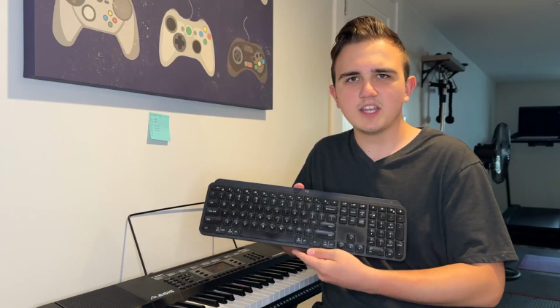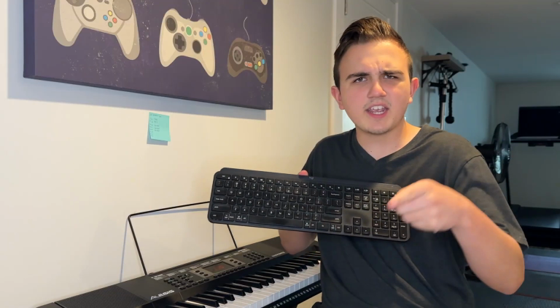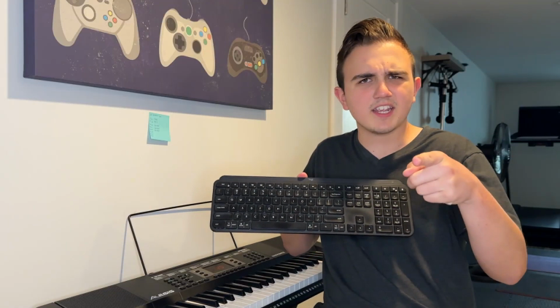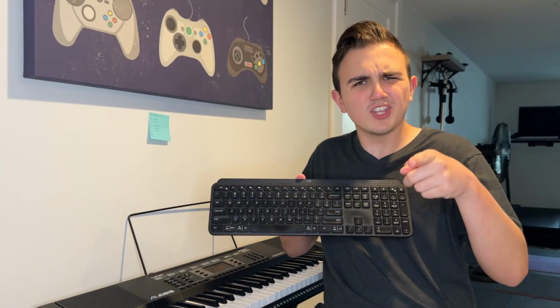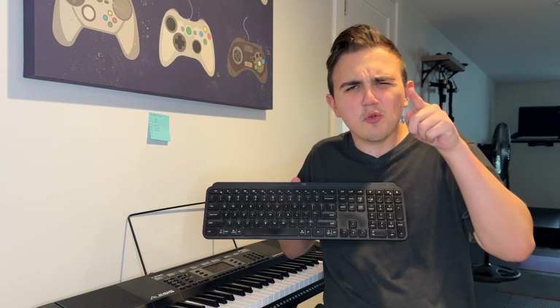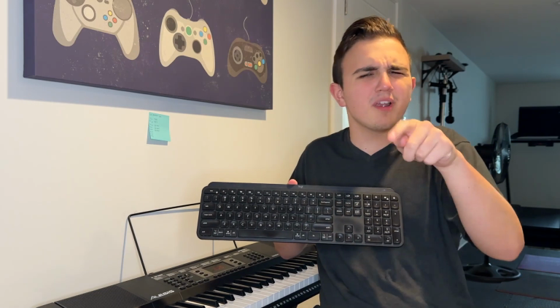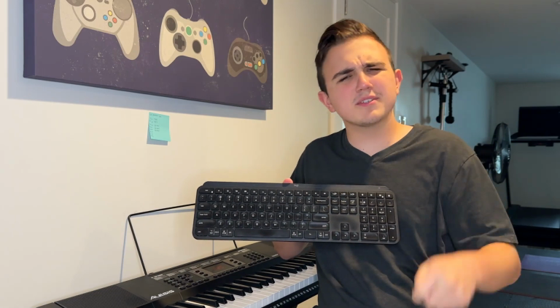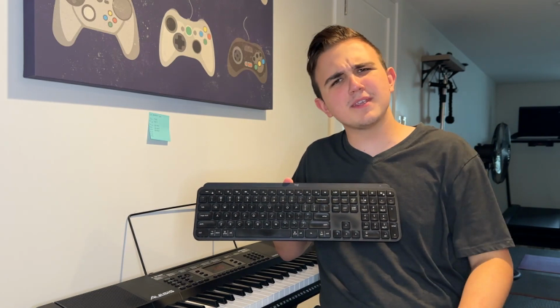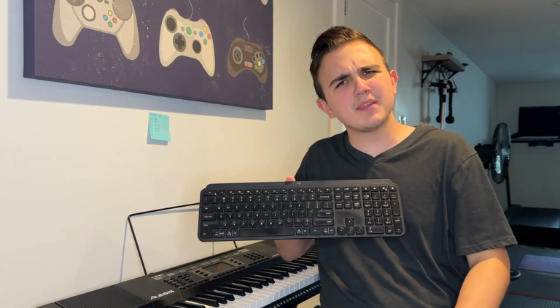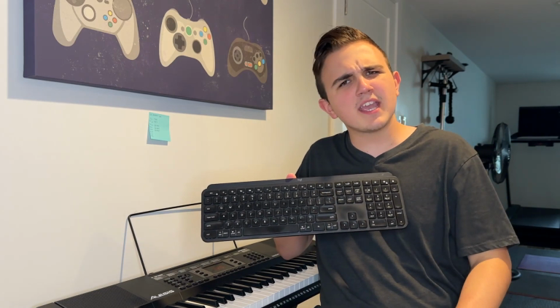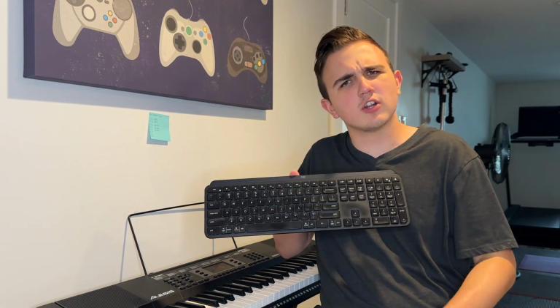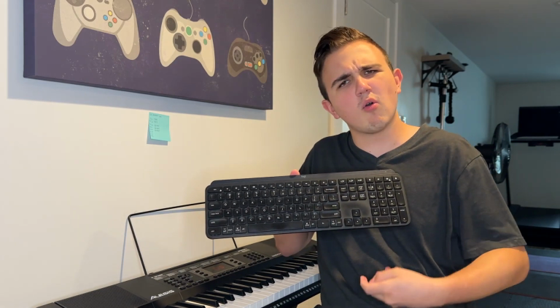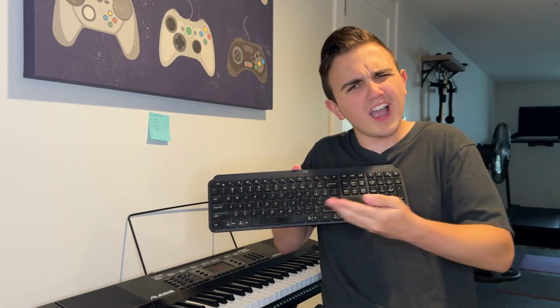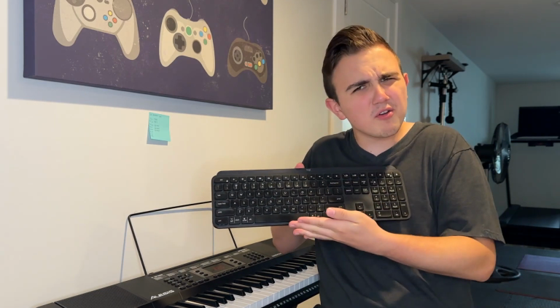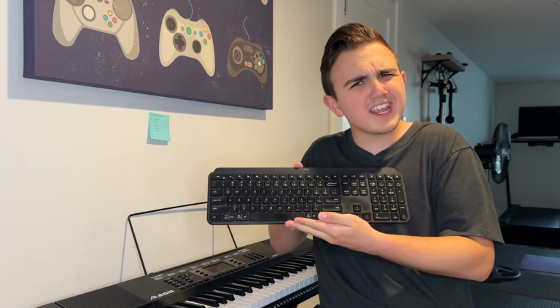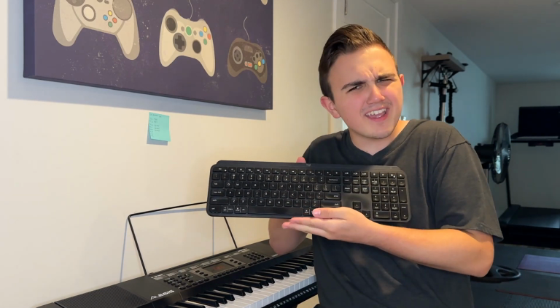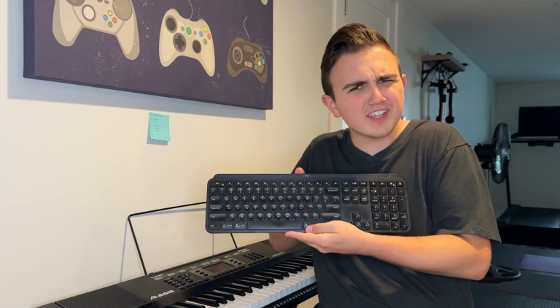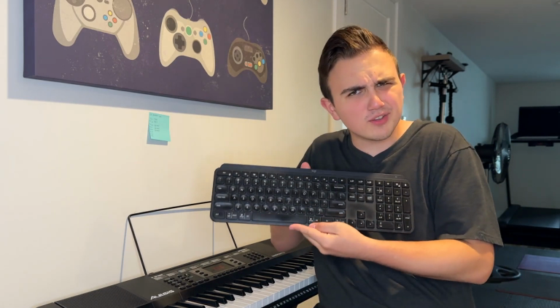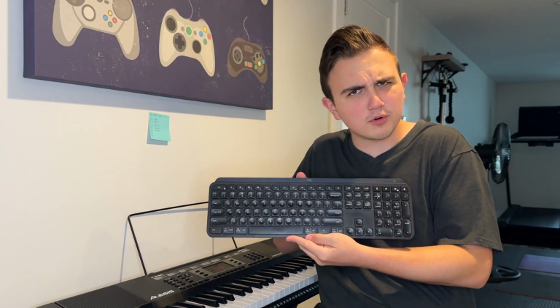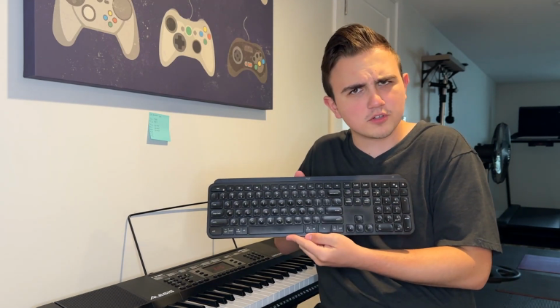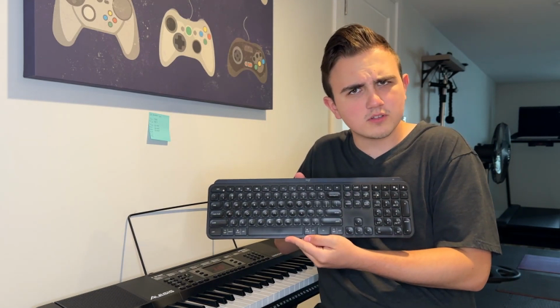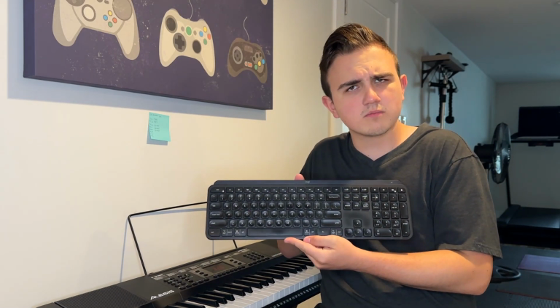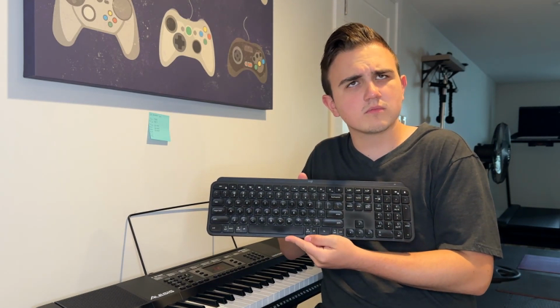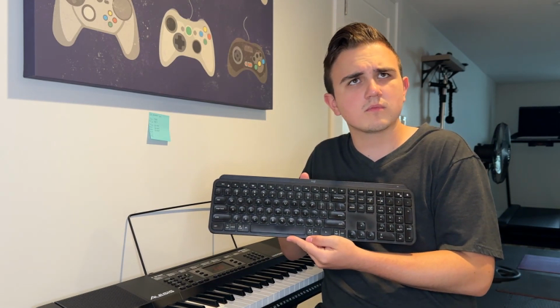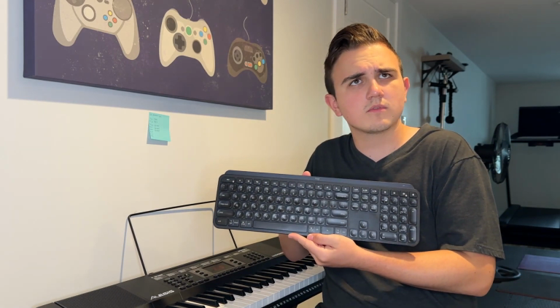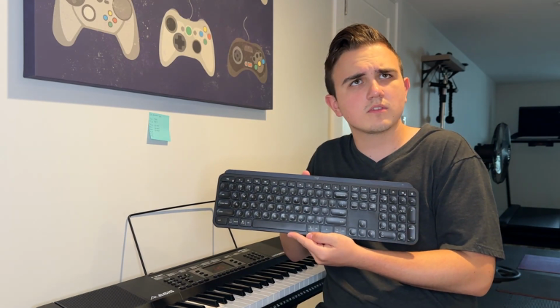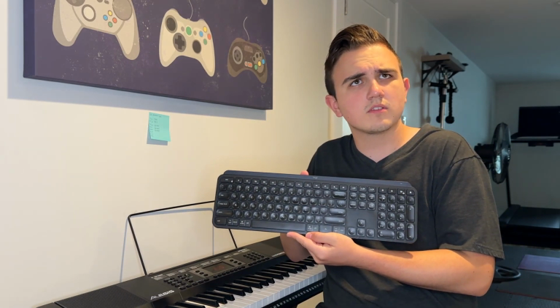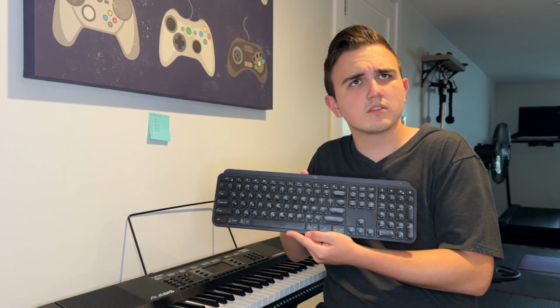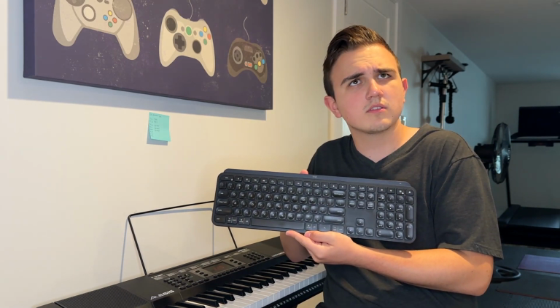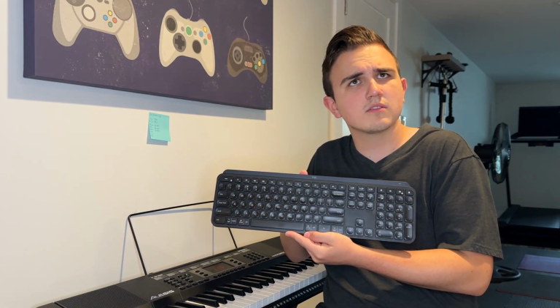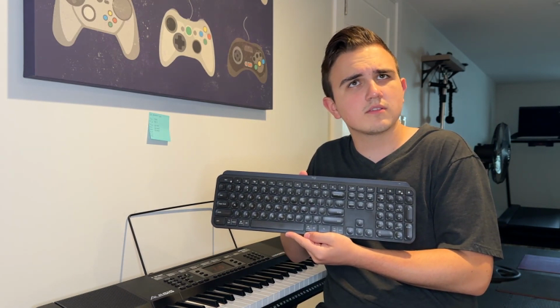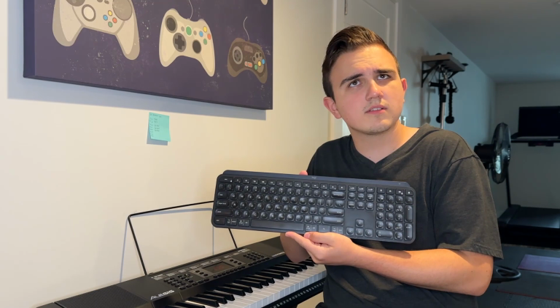Hey, you promised me a piano! I already have a keyboard! Not that kind of keyboard, you moron!